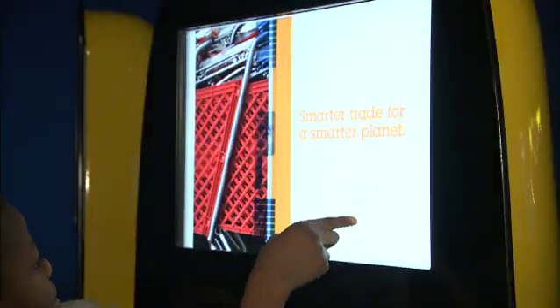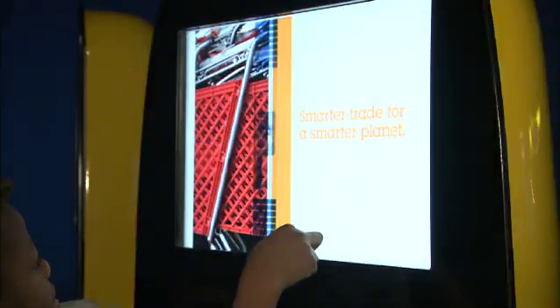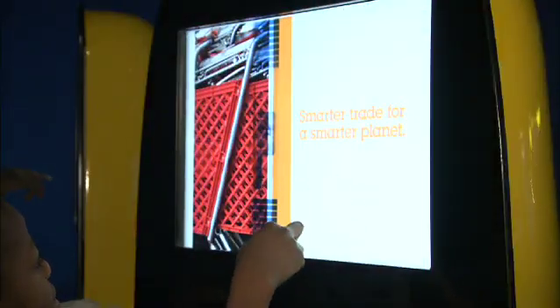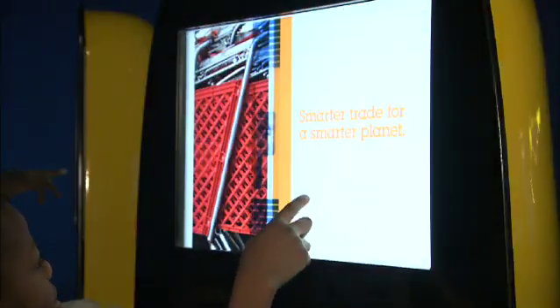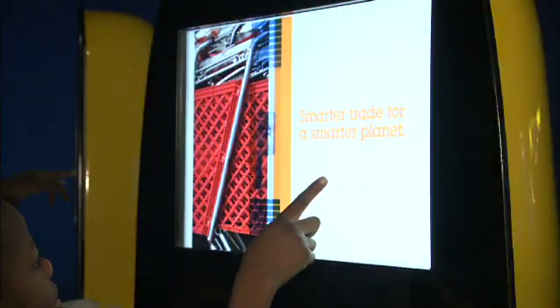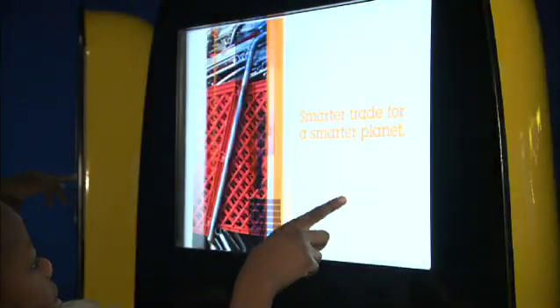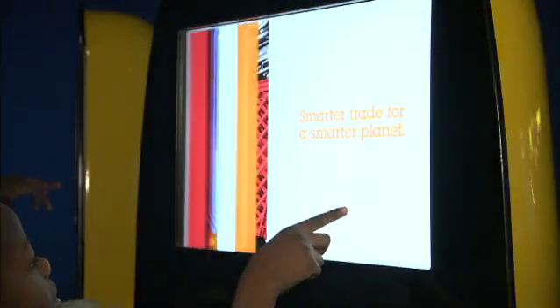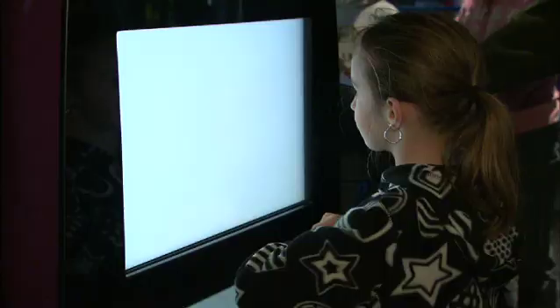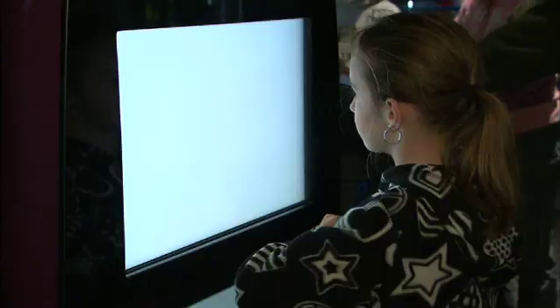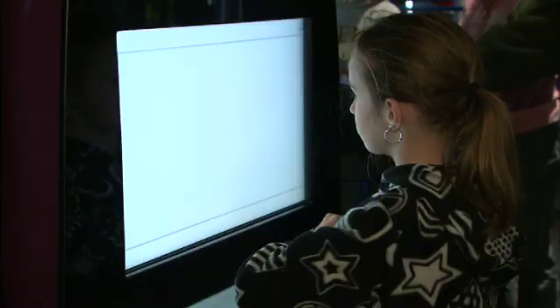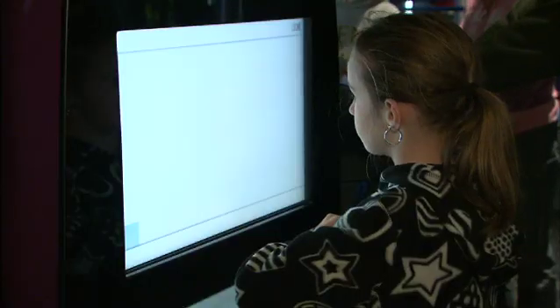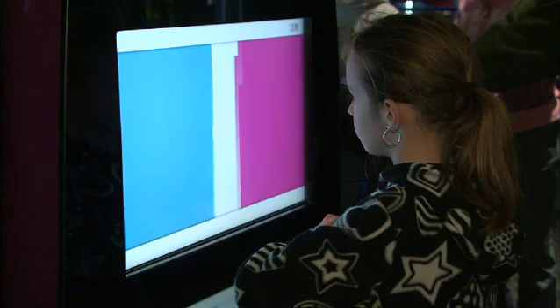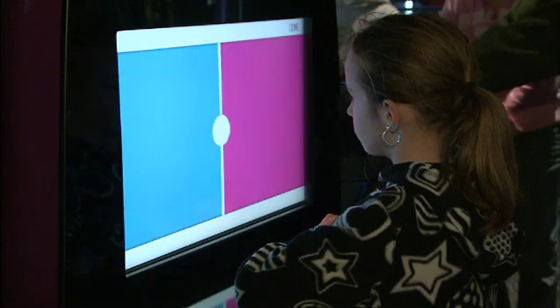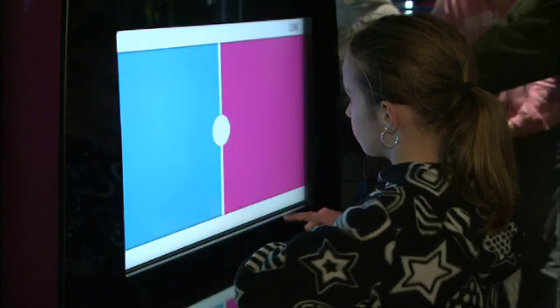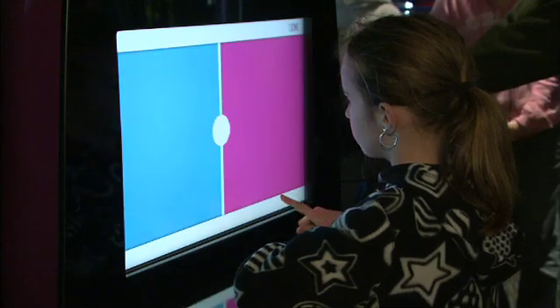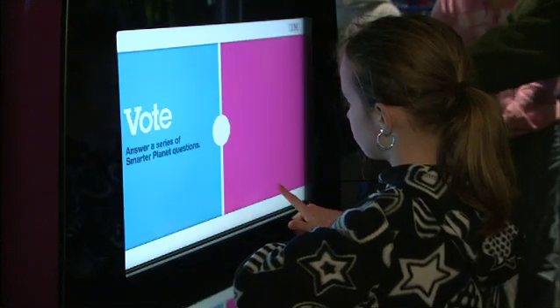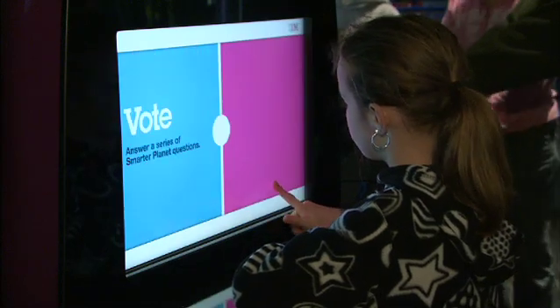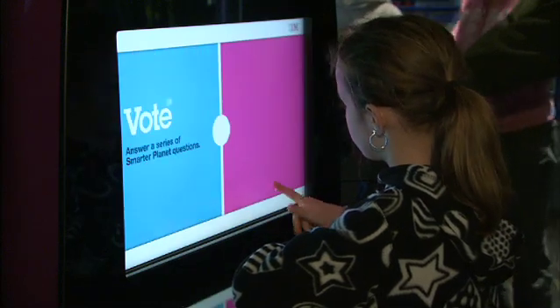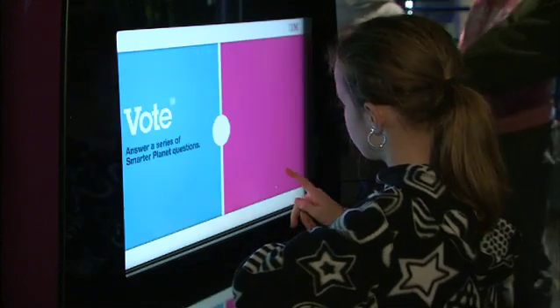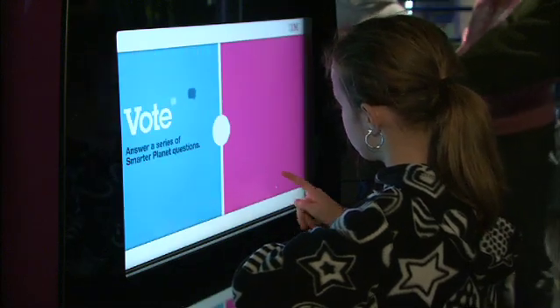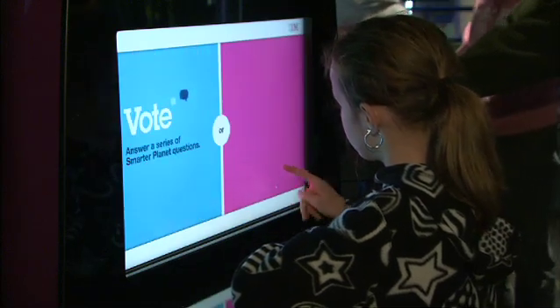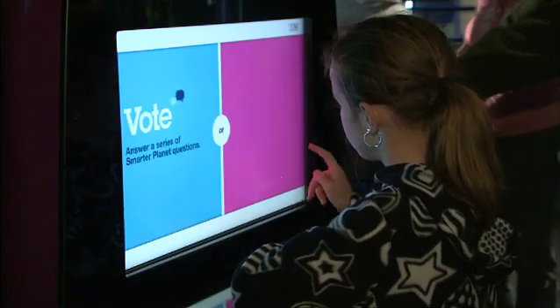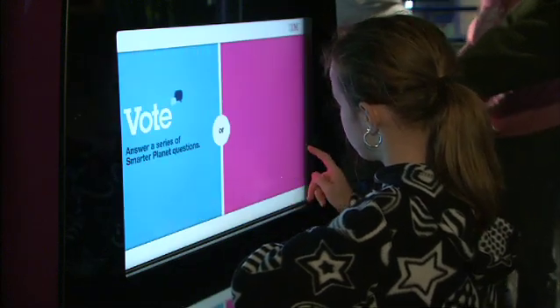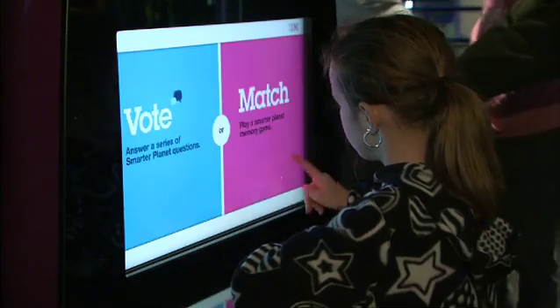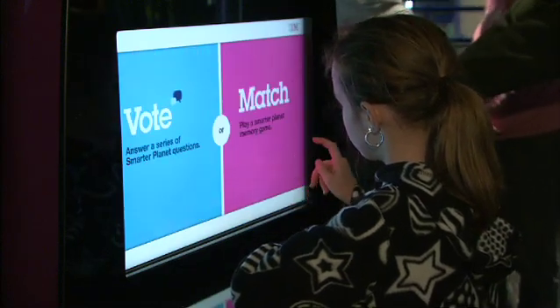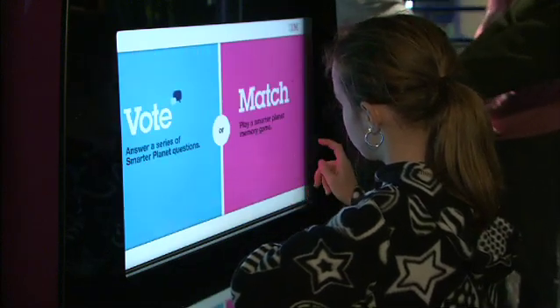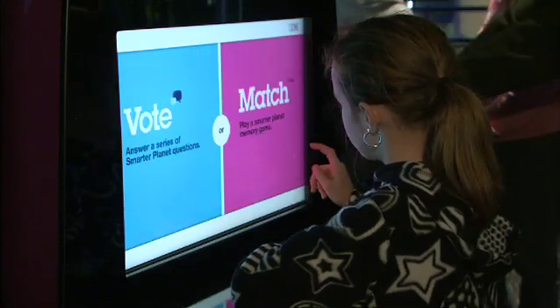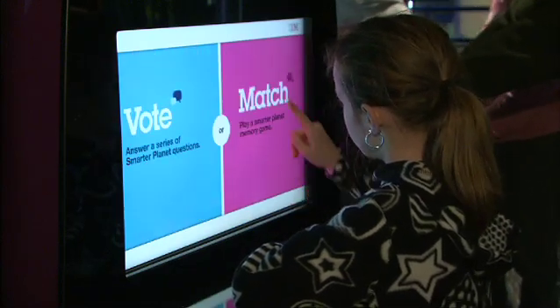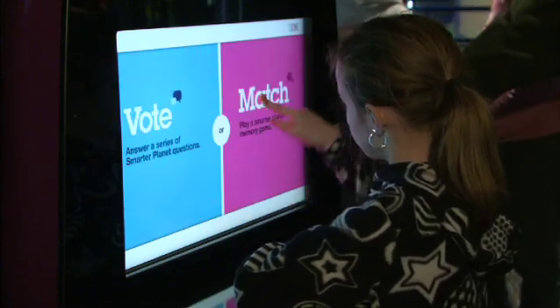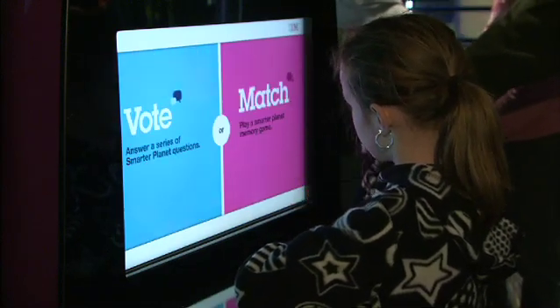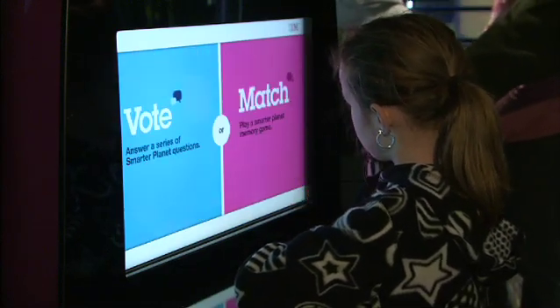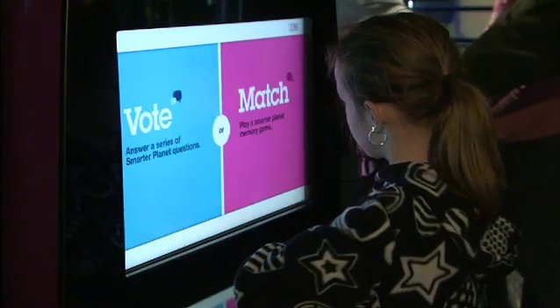From the same kiosks, guests can take a smarter planet poll and compare their answers with those of other visitors.